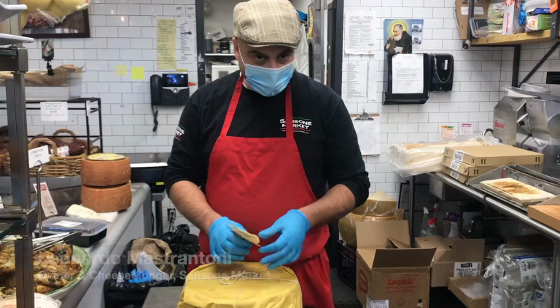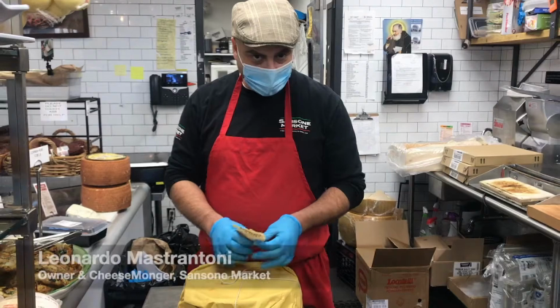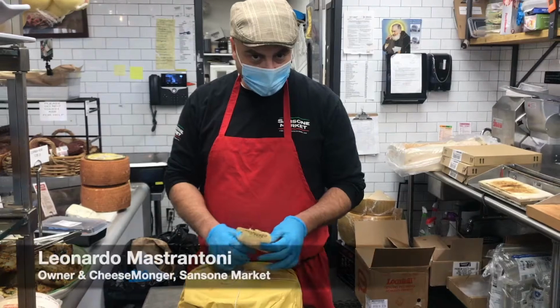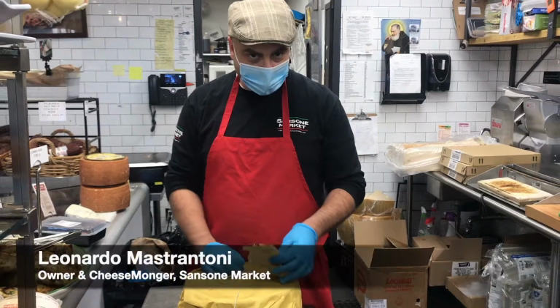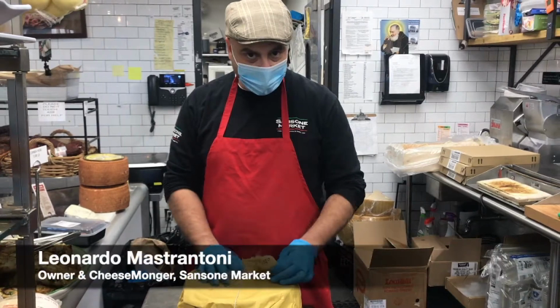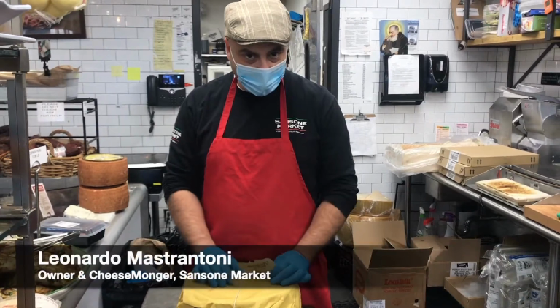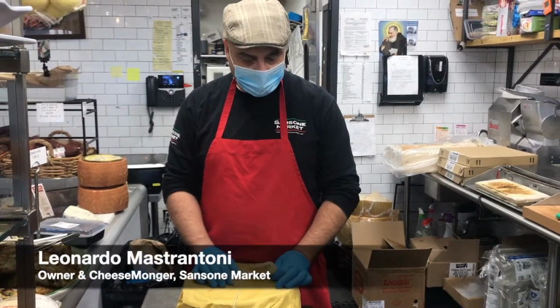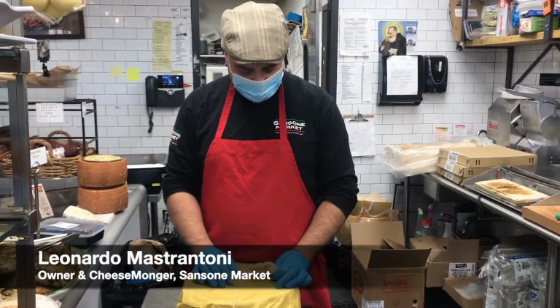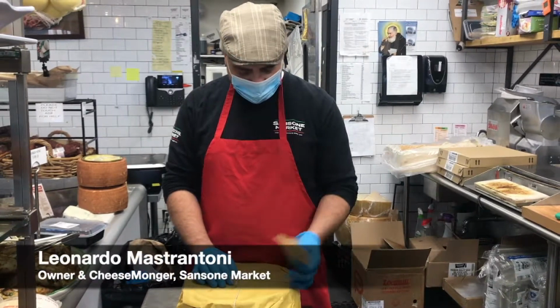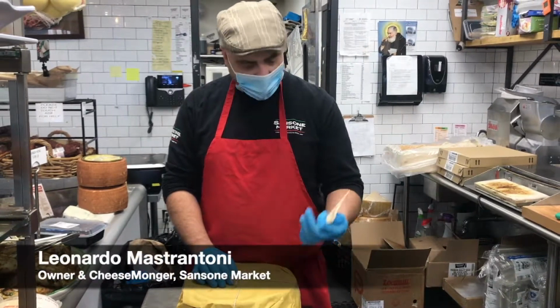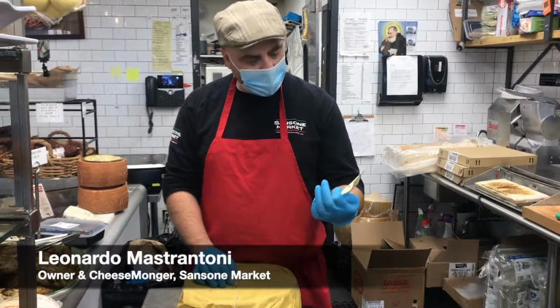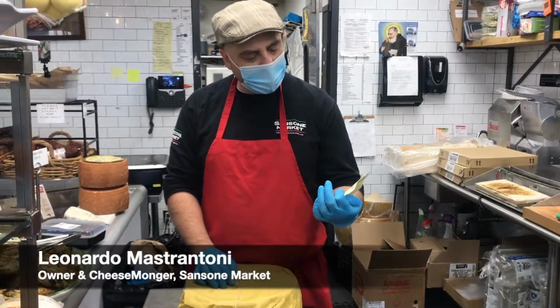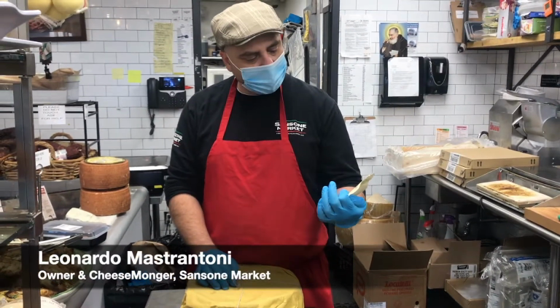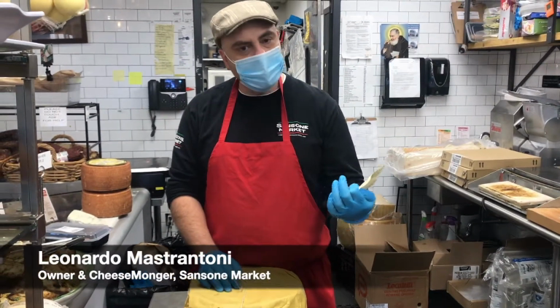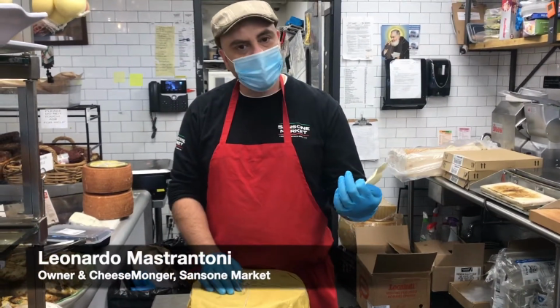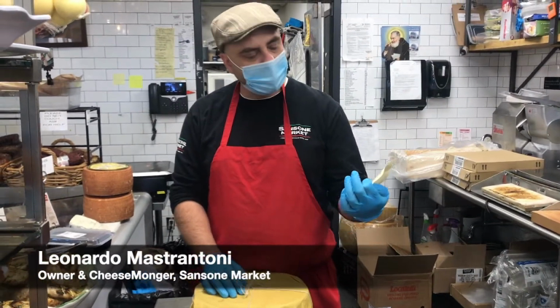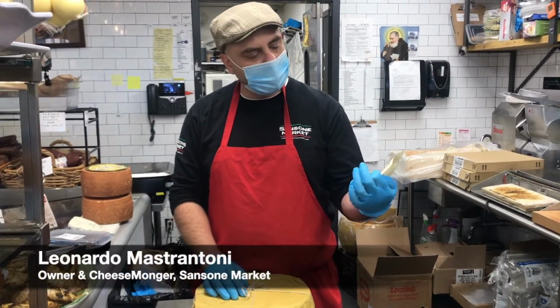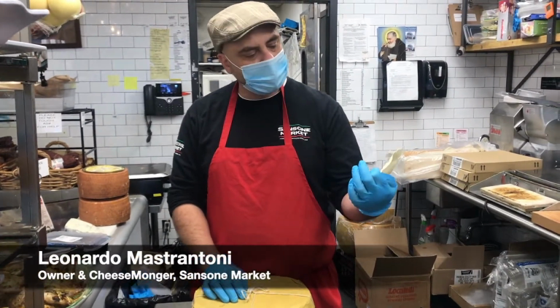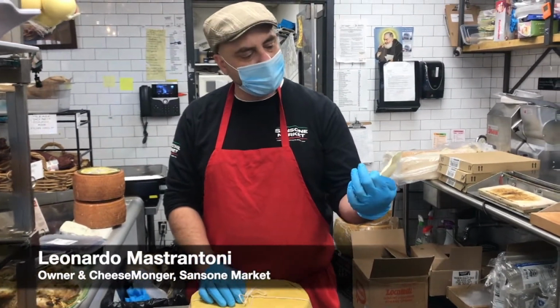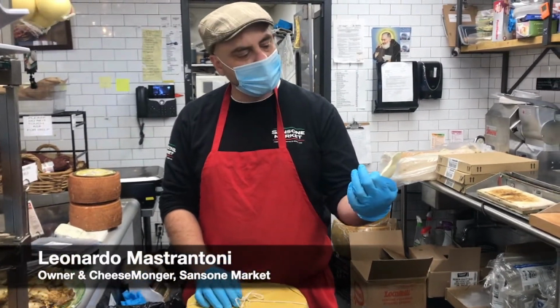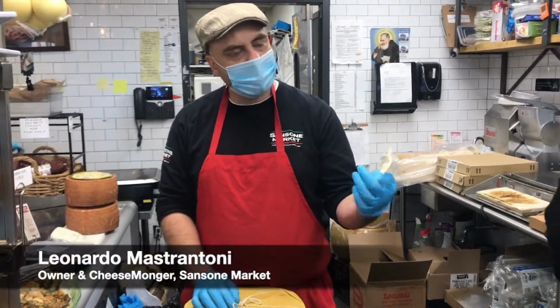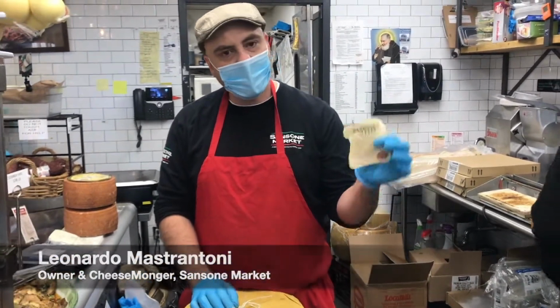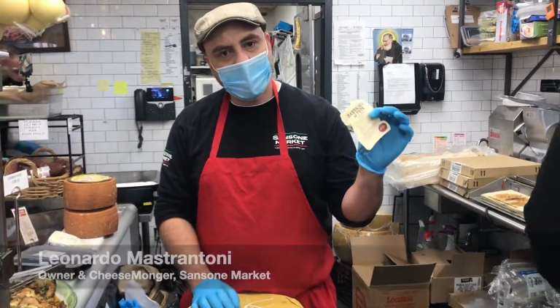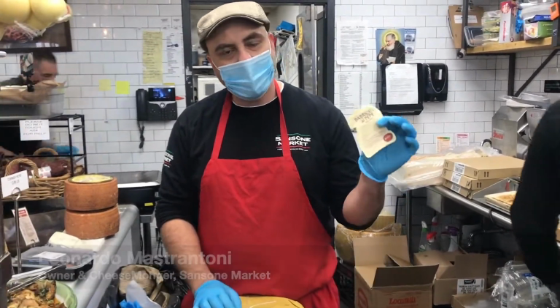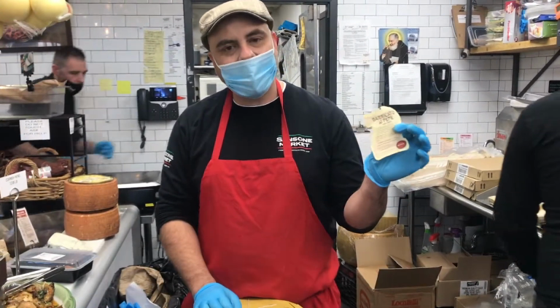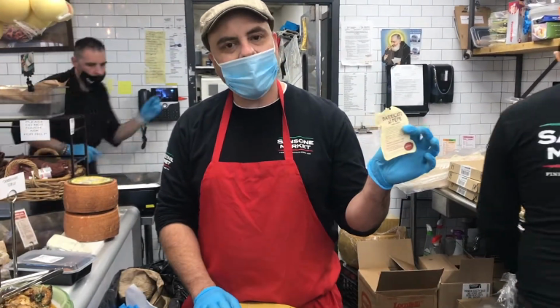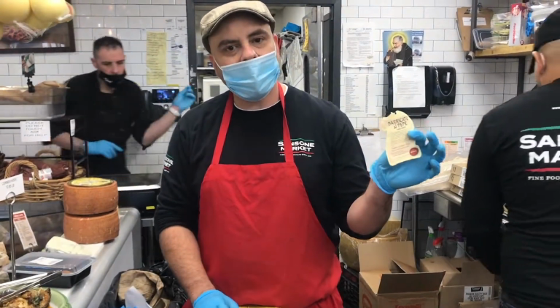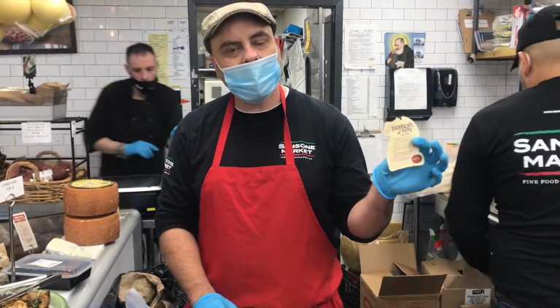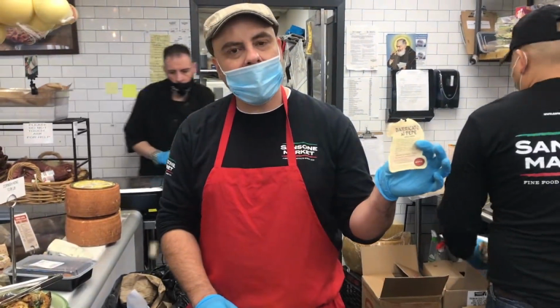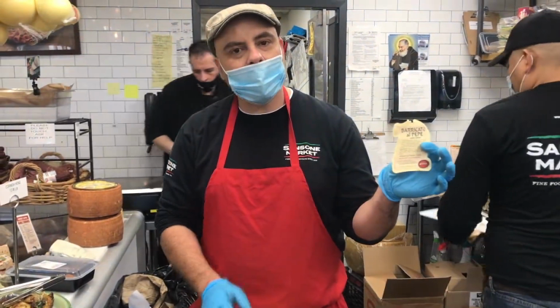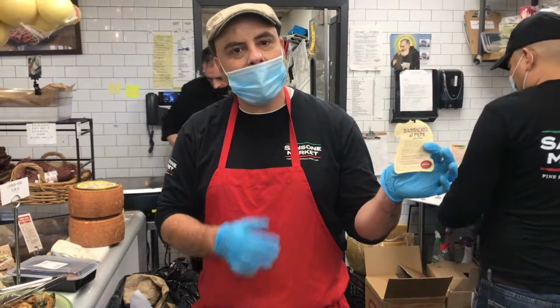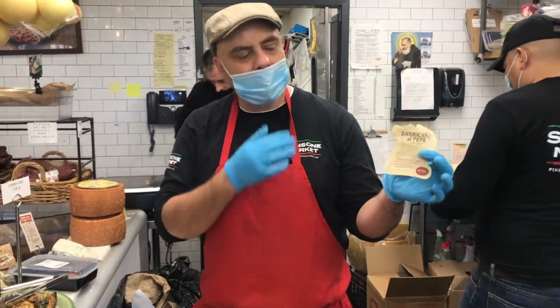Hello, people. What's going on? Today we're going to feature a new cheese: Baricato al Pepe.